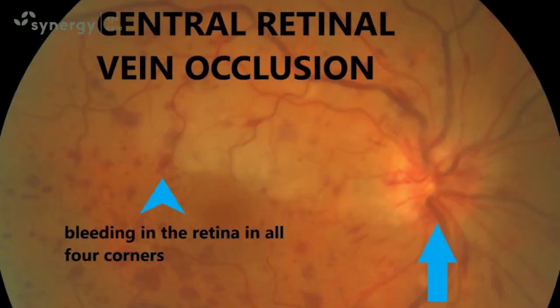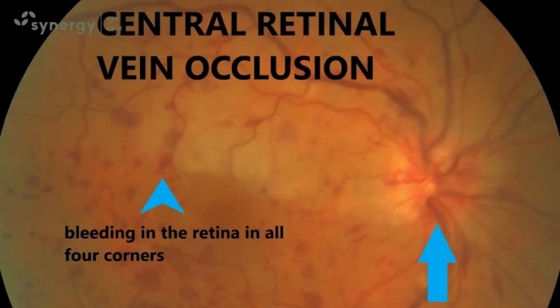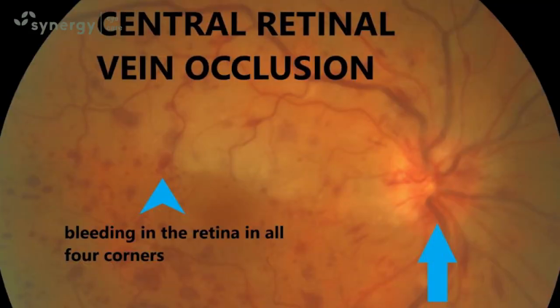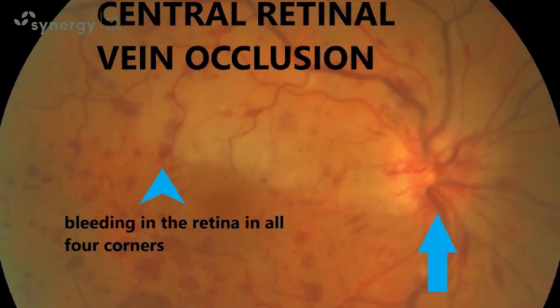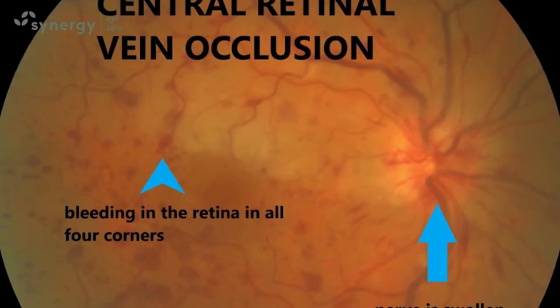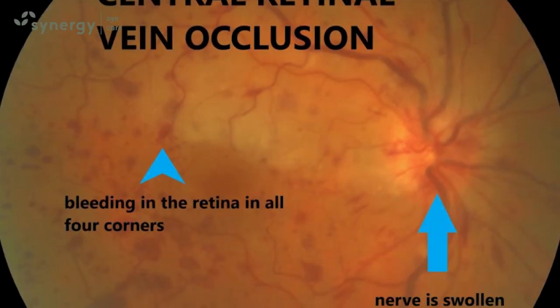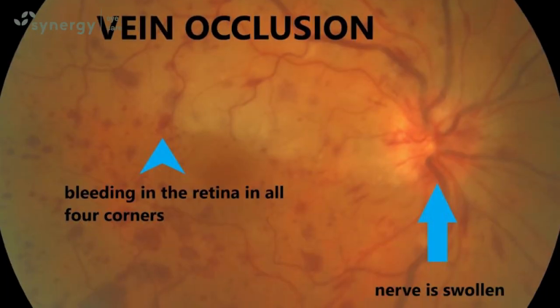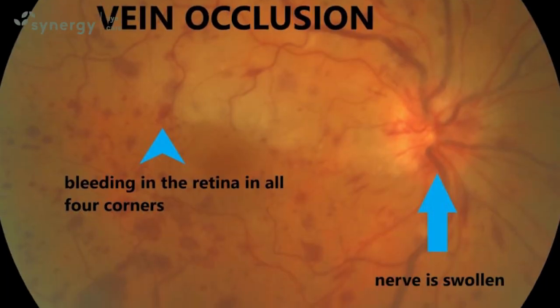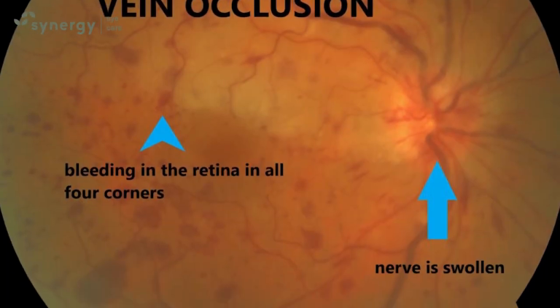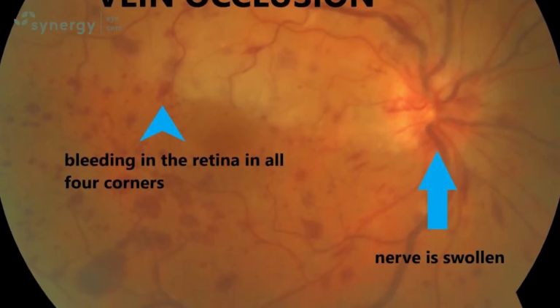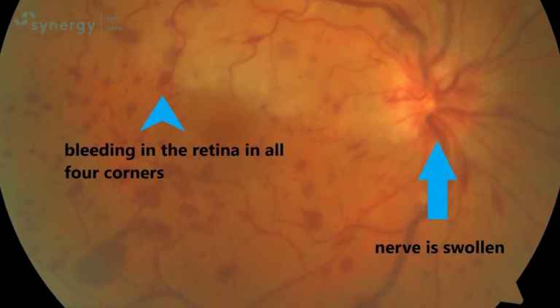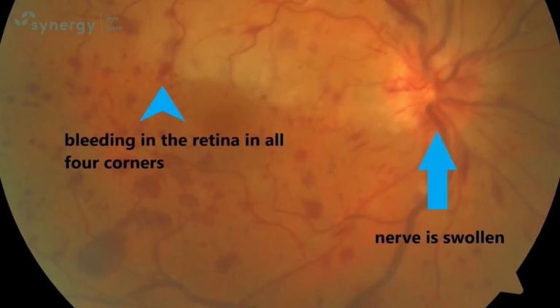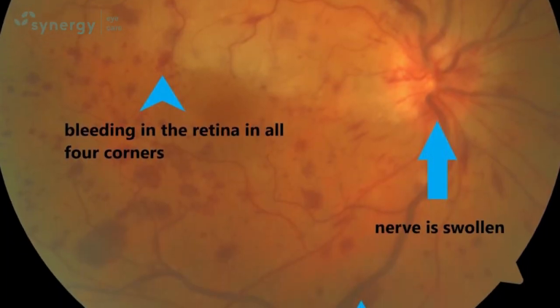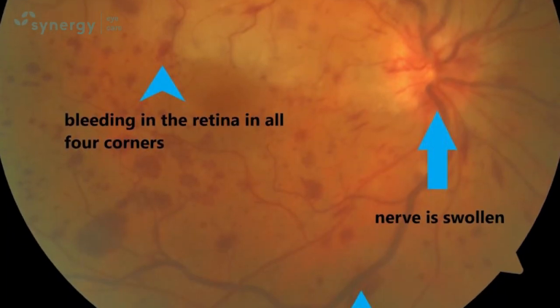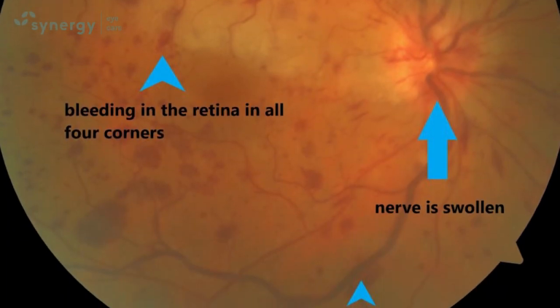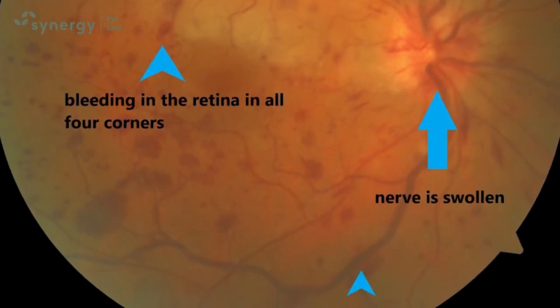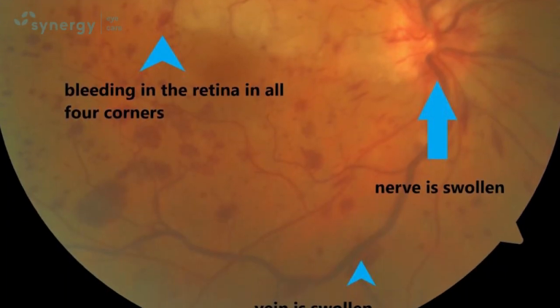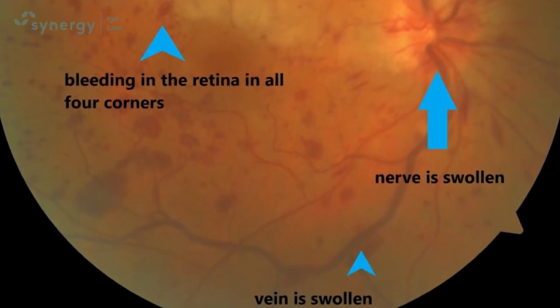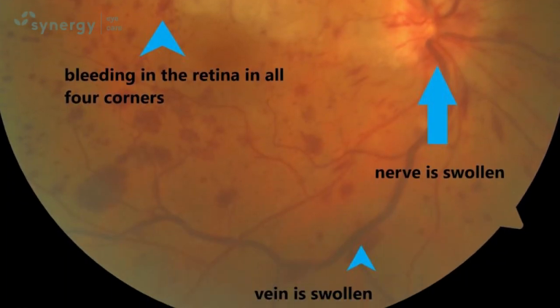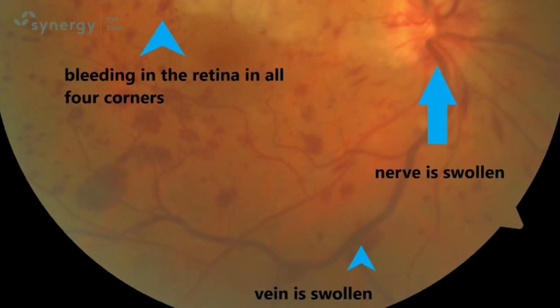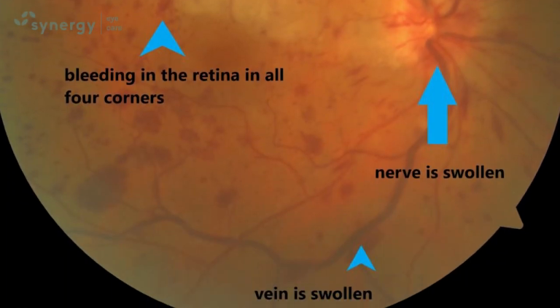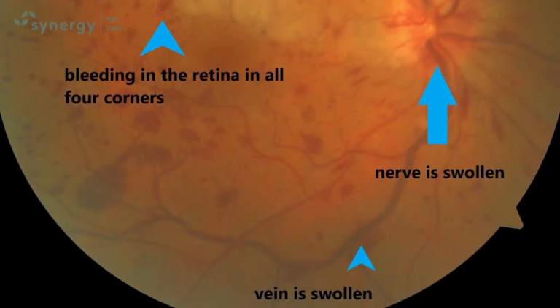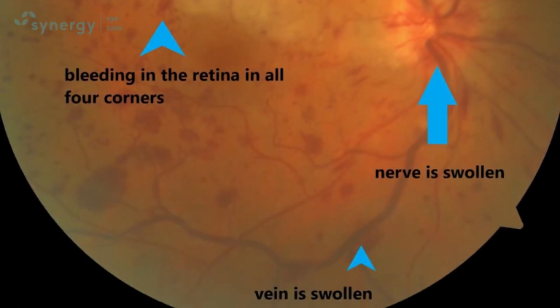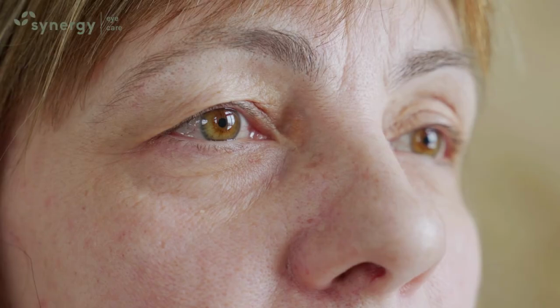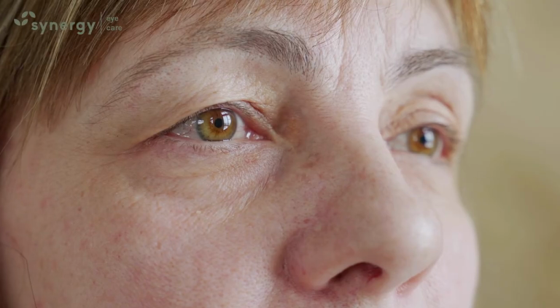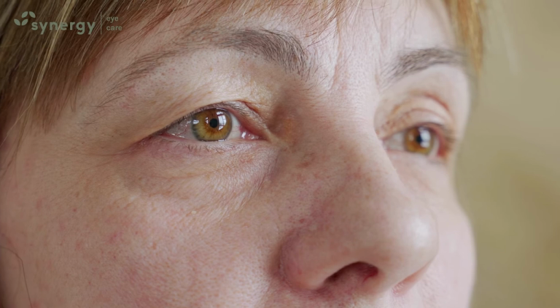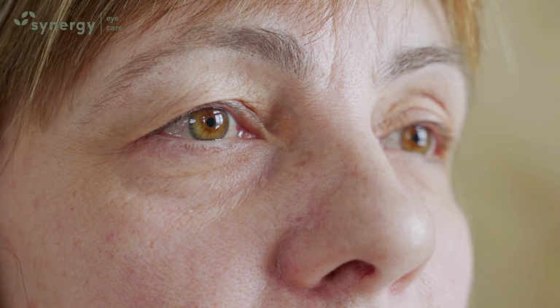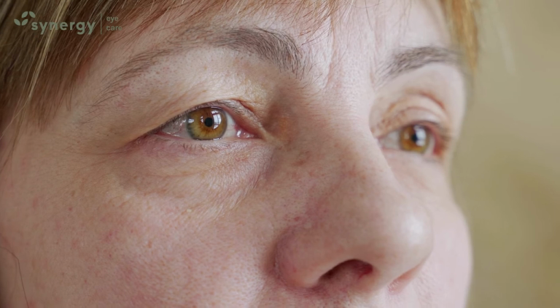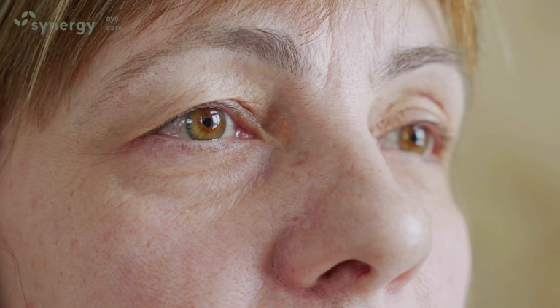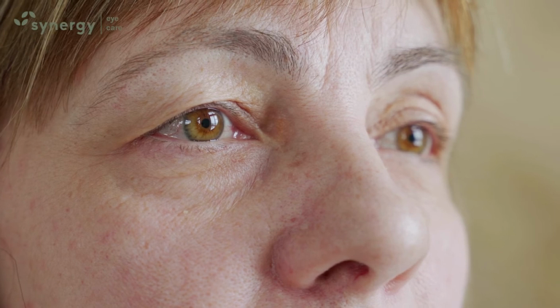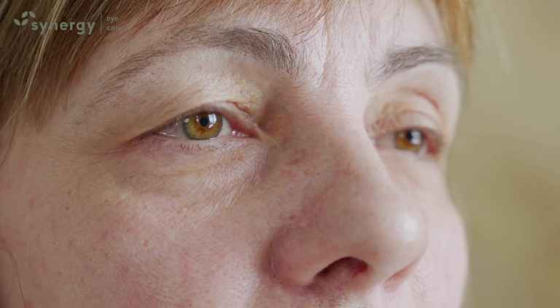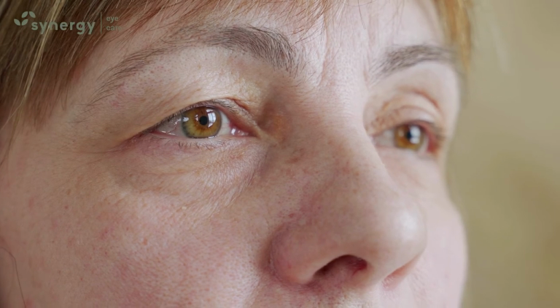High blood pressure, glaucoma, diabetes, and old age are among the causes for vein occlusions.